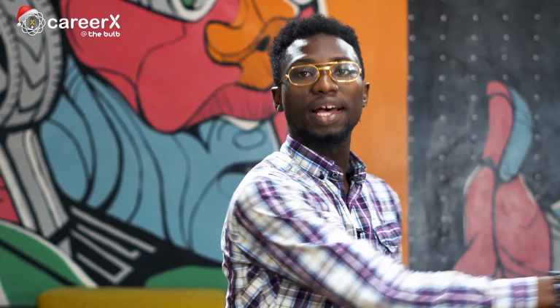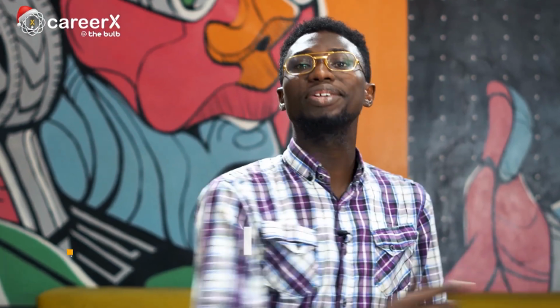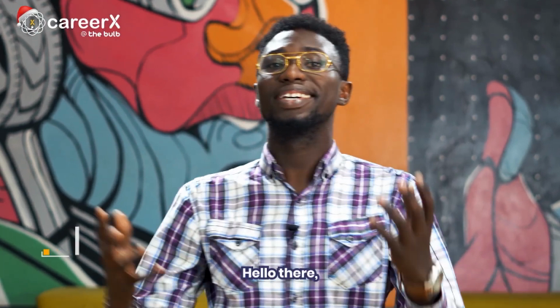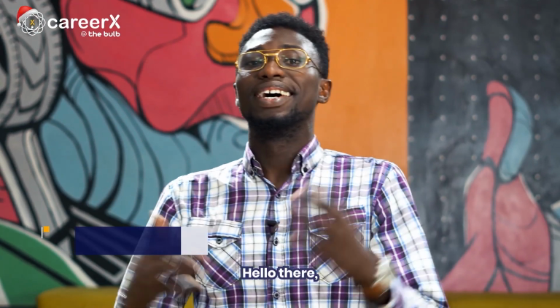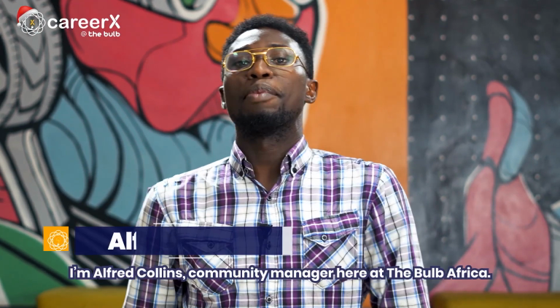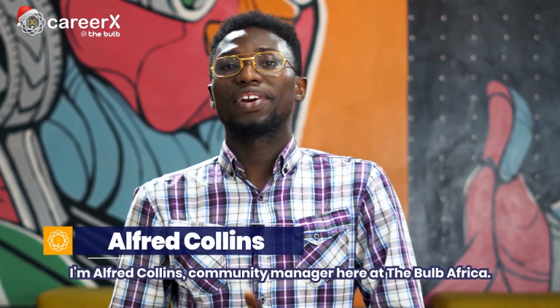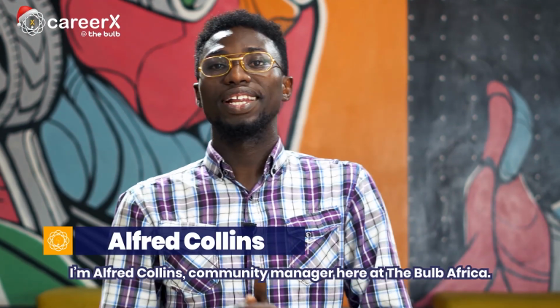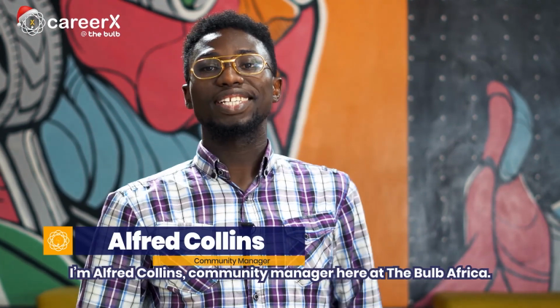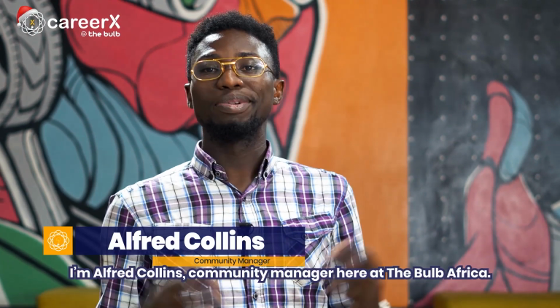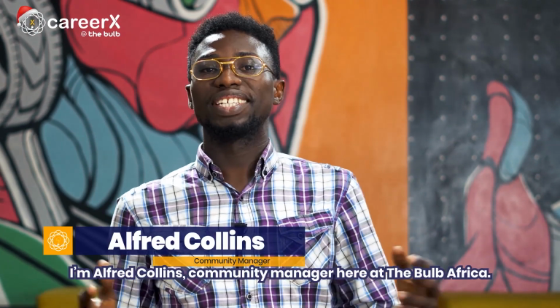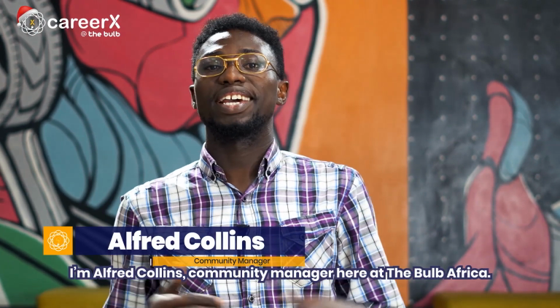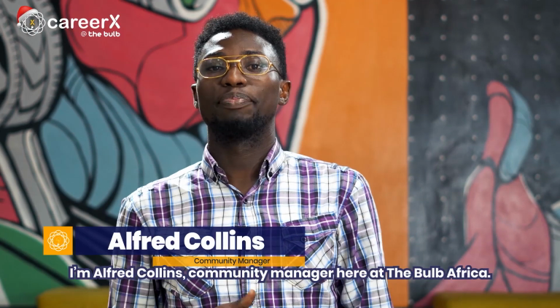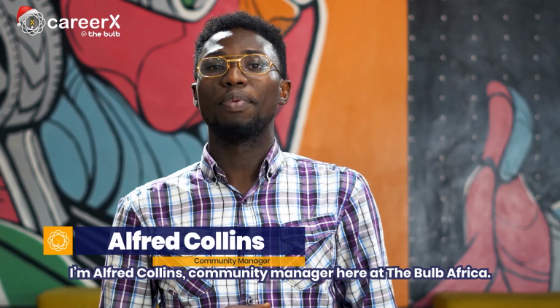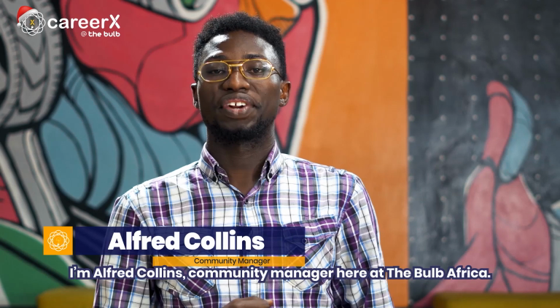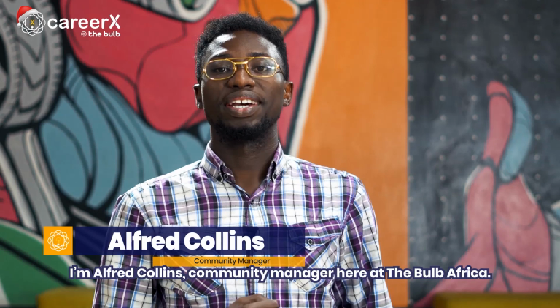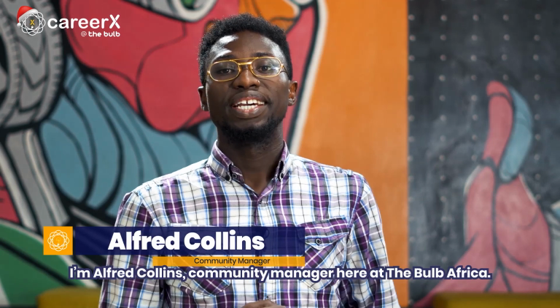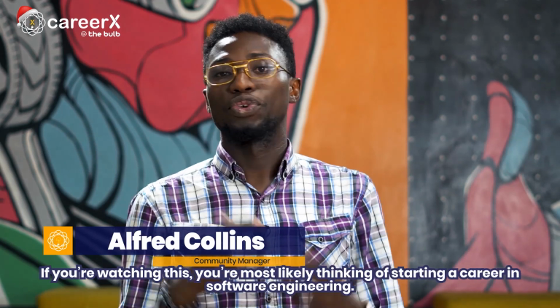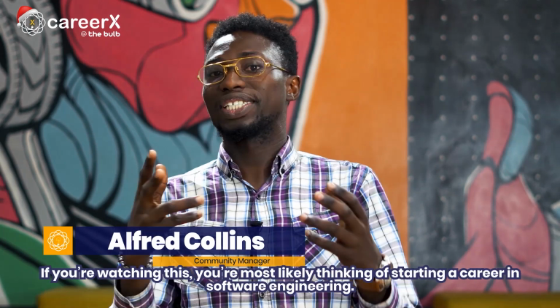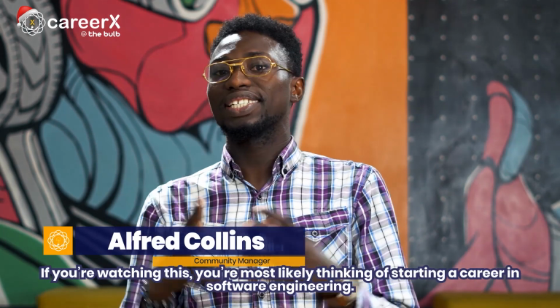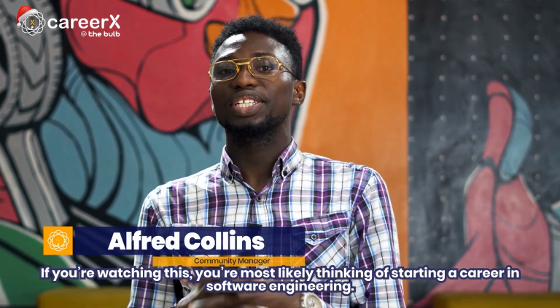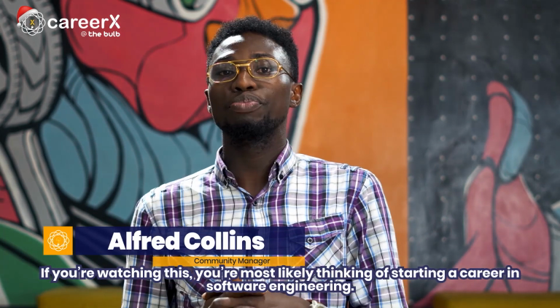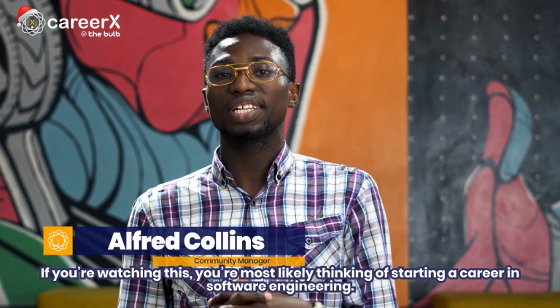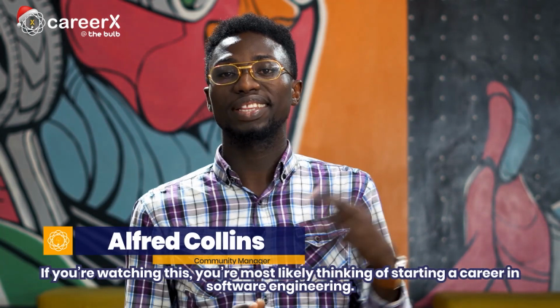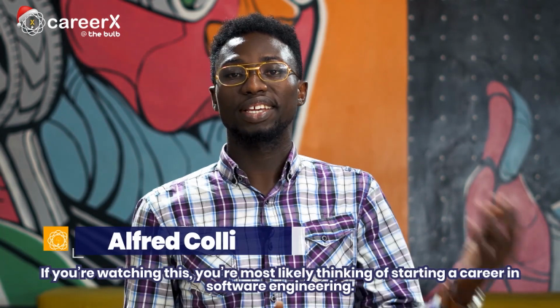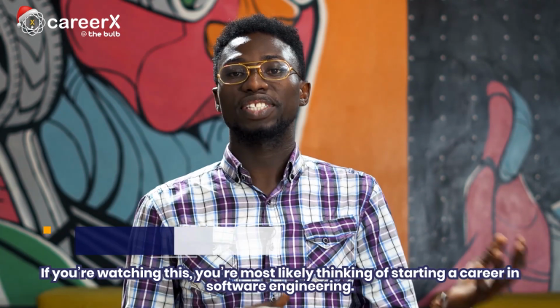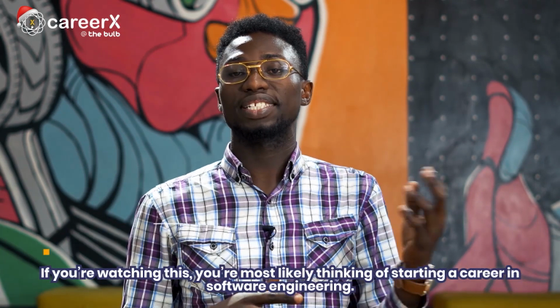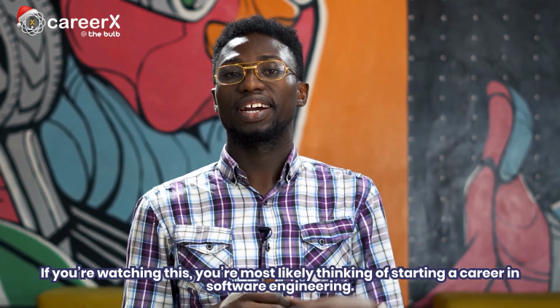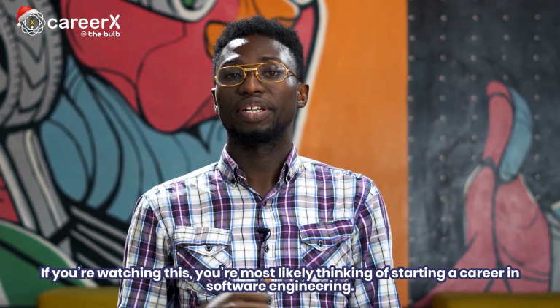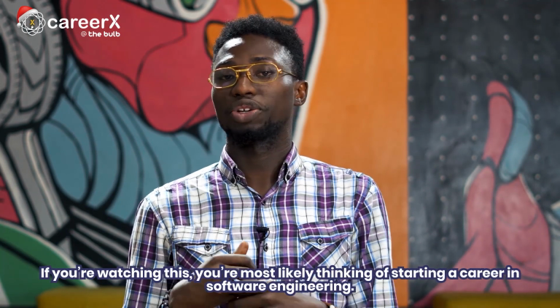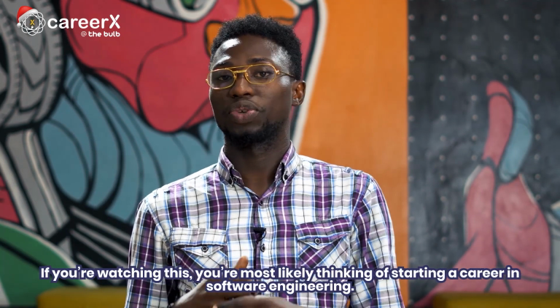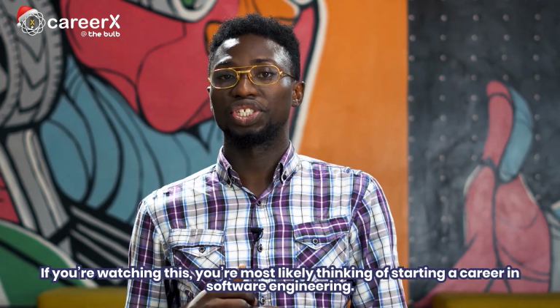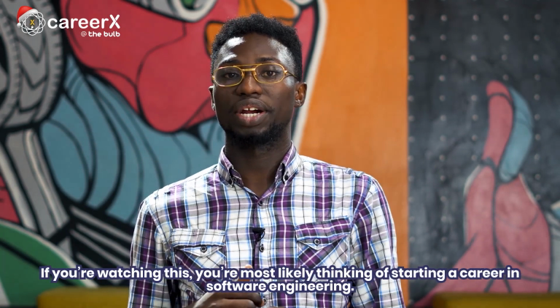Hello there, I'm Alfred Collins, Committee Manager here at The Bulb Africa.